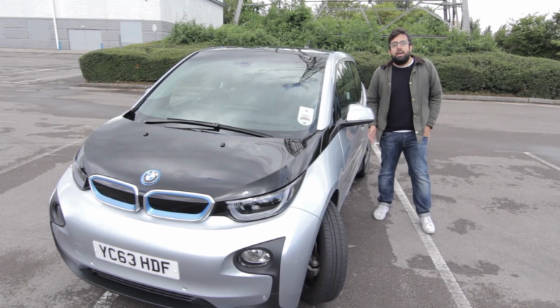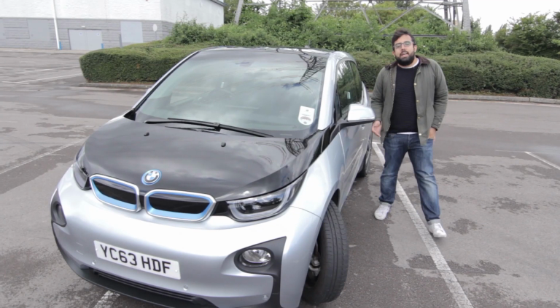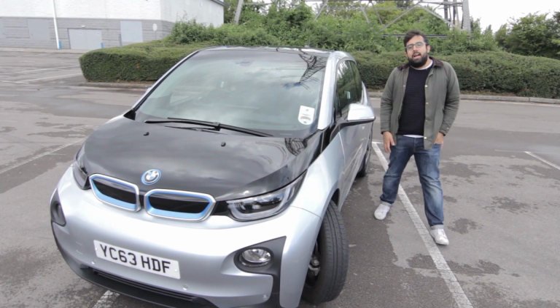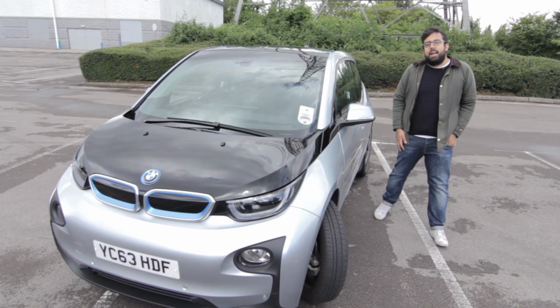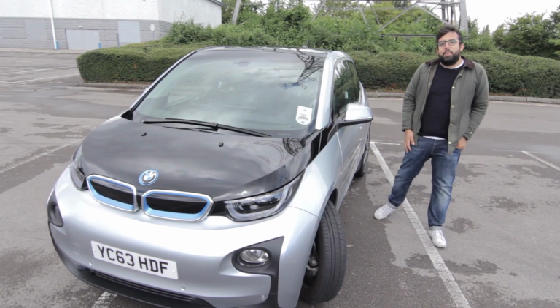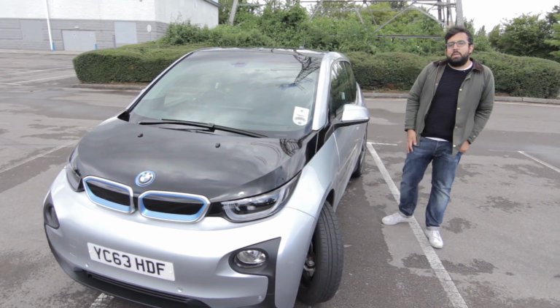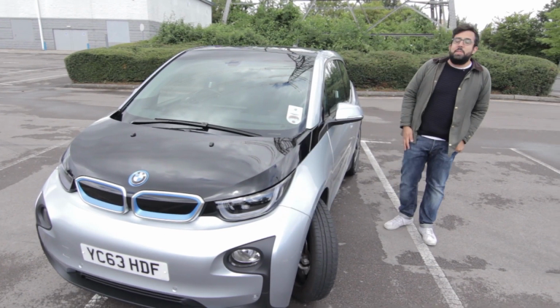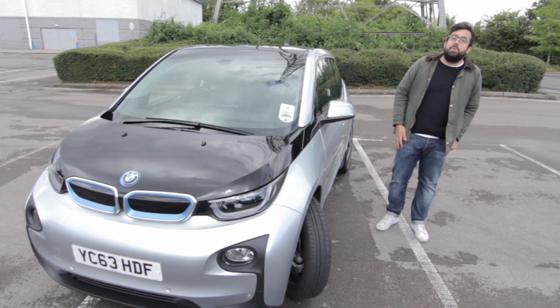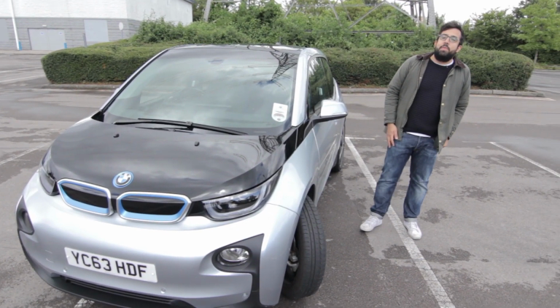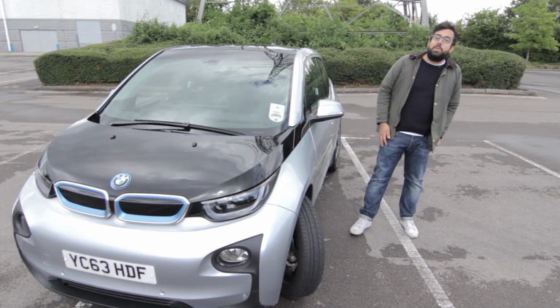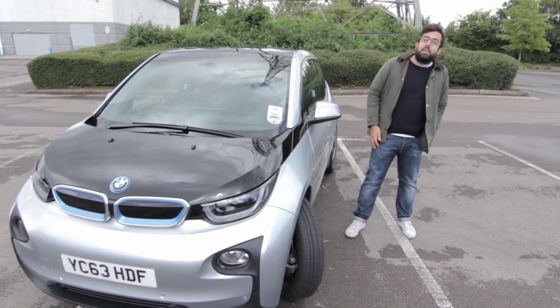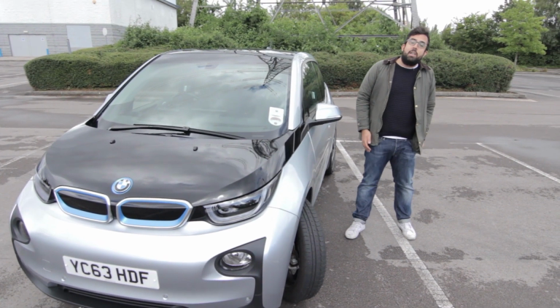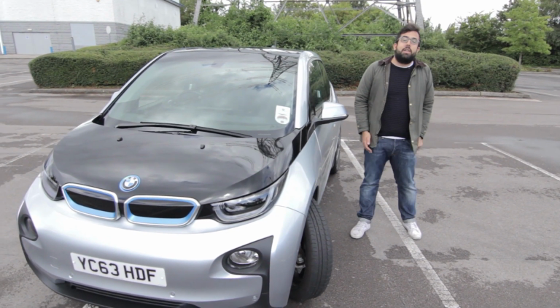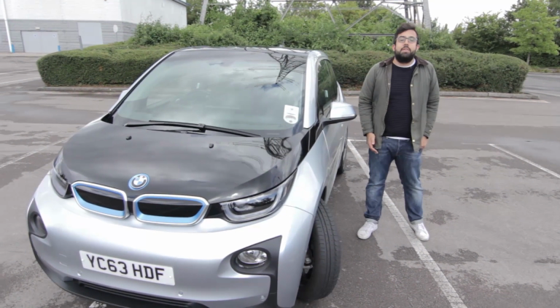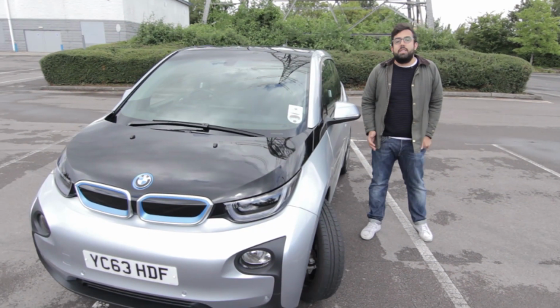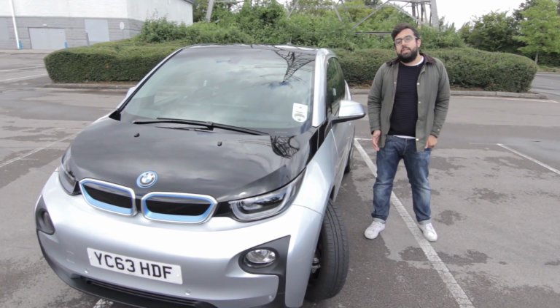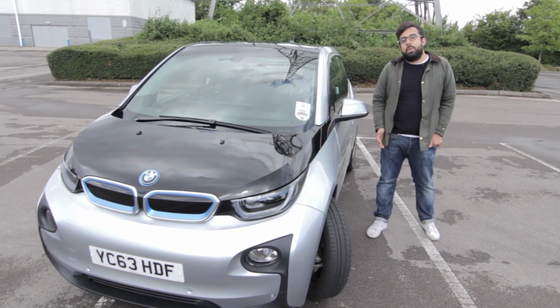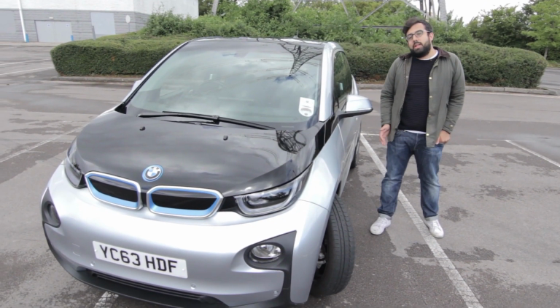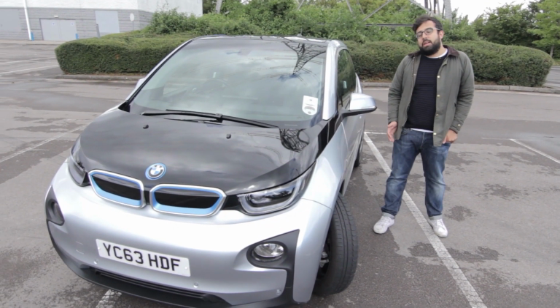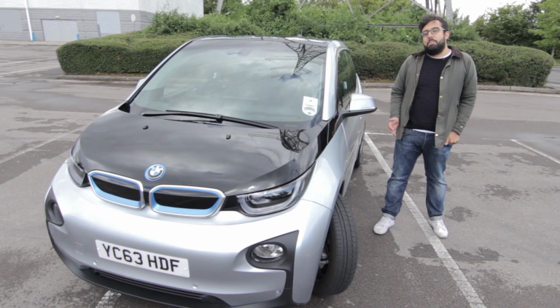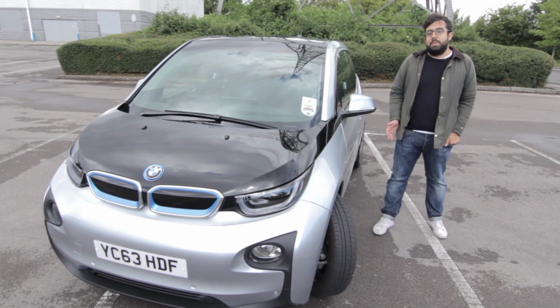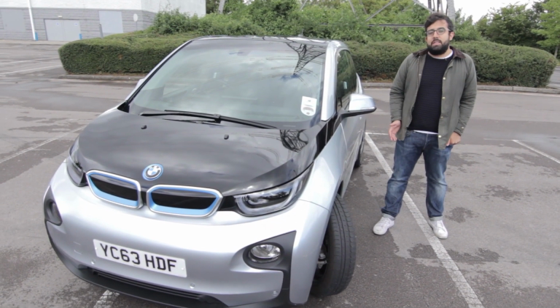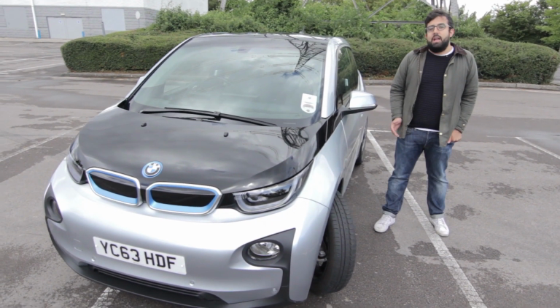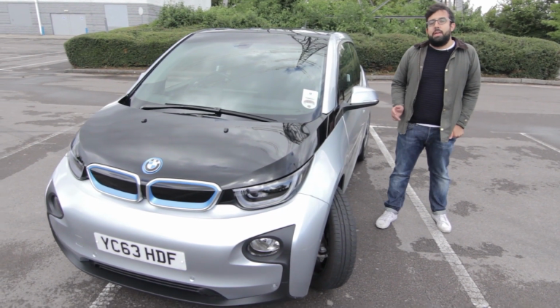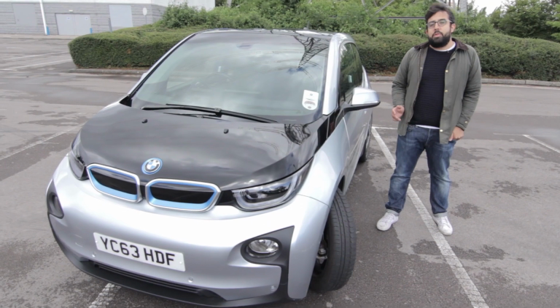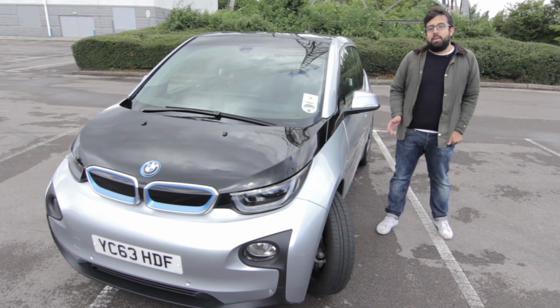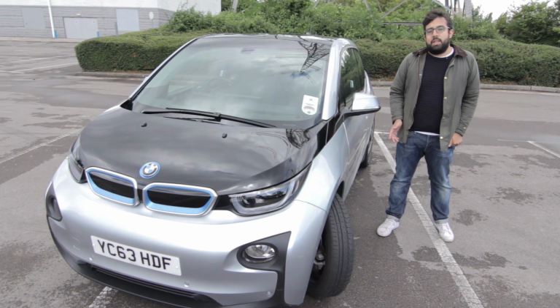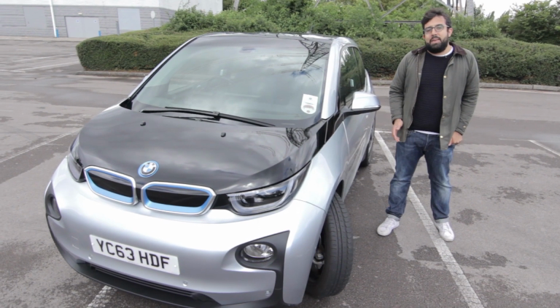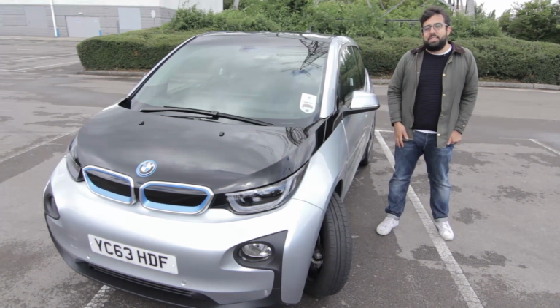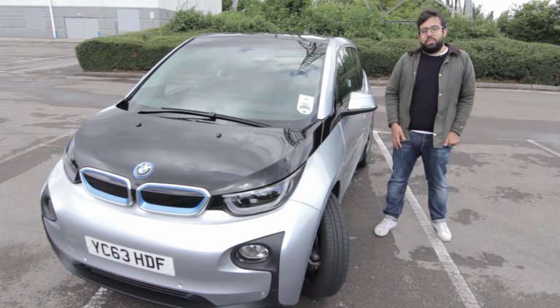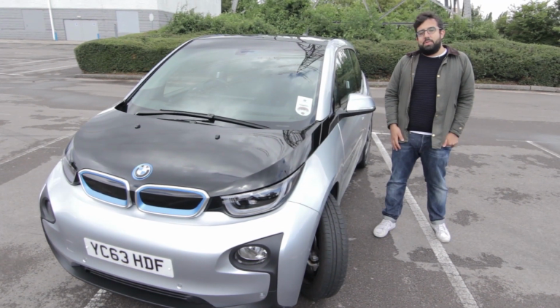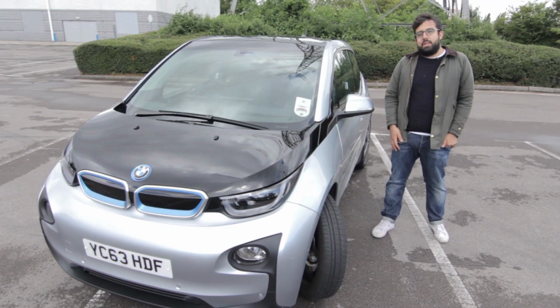Hi, and welcome to the Future Car Show, the series where we look at the motors that will be driving you into the future.